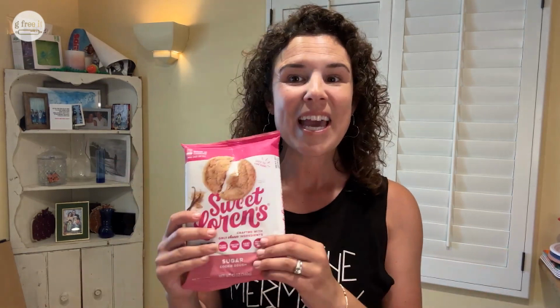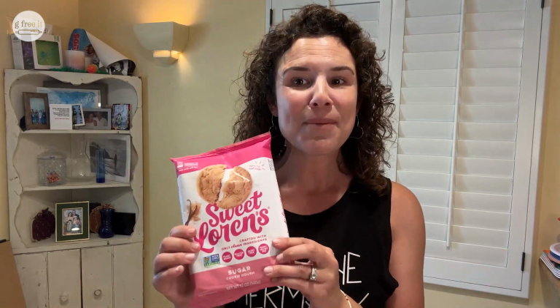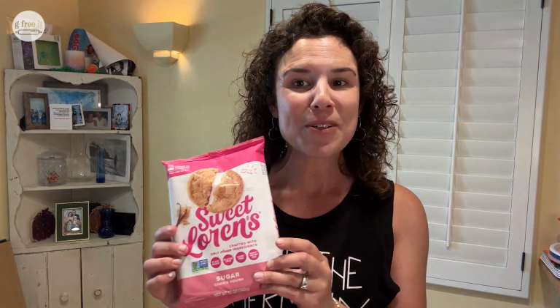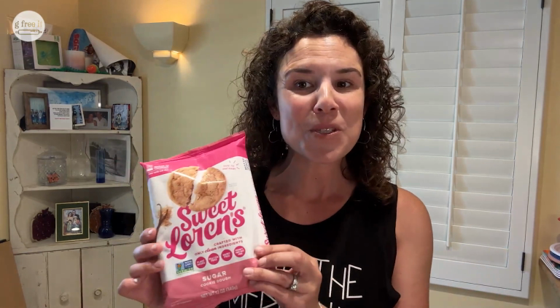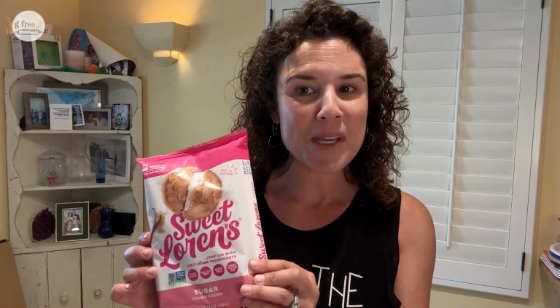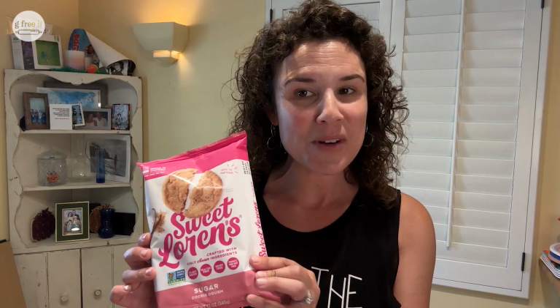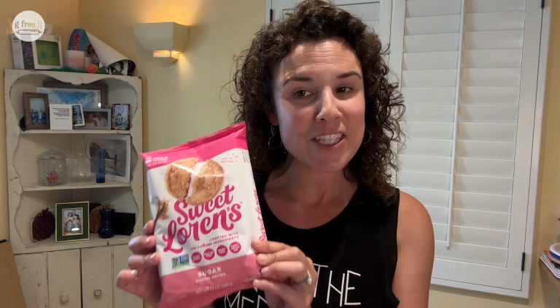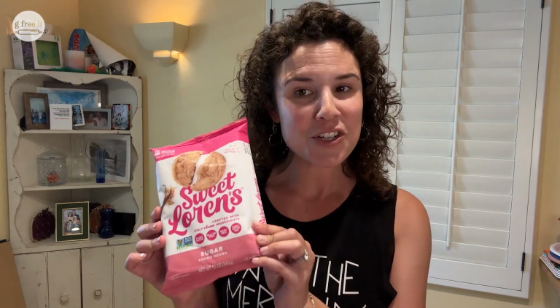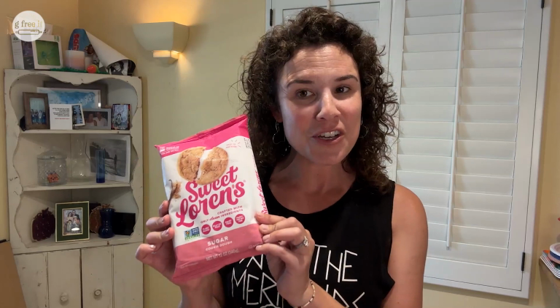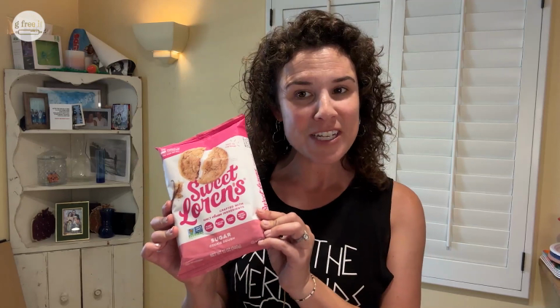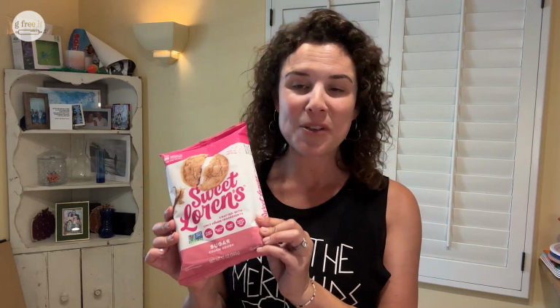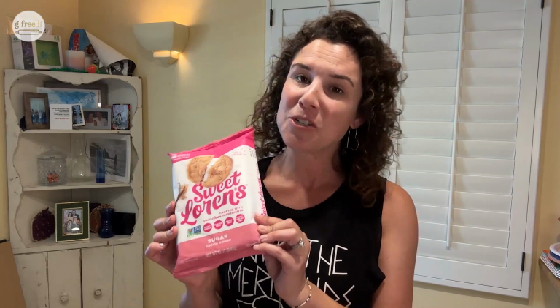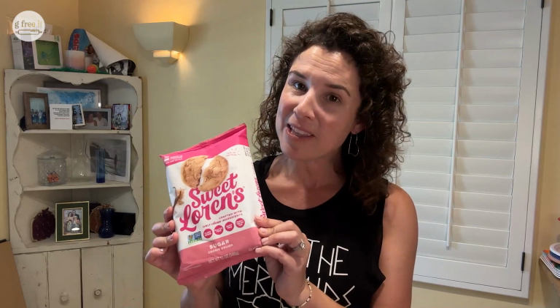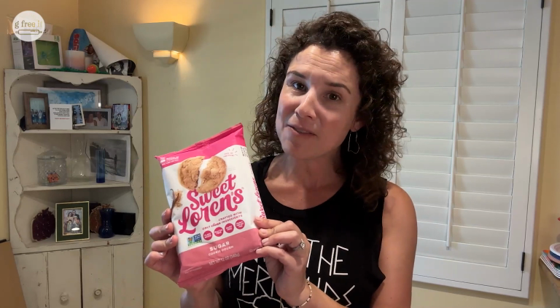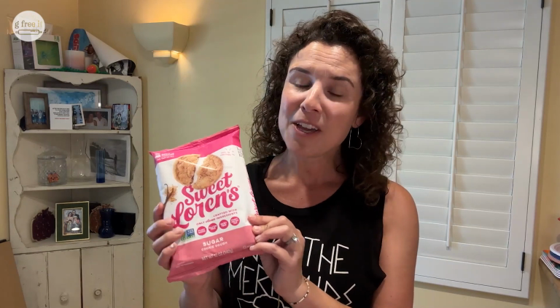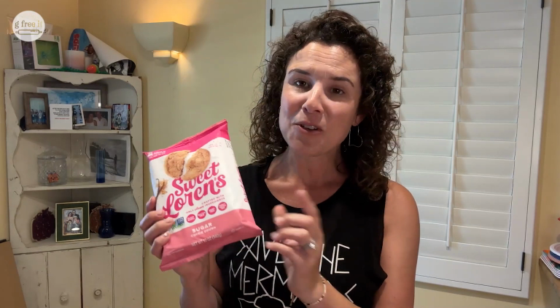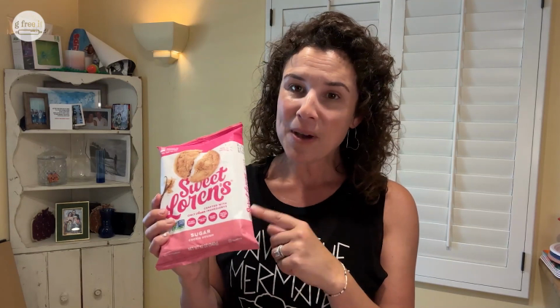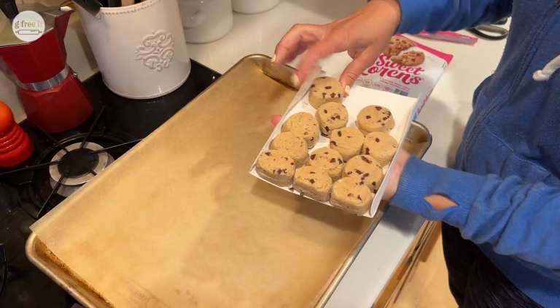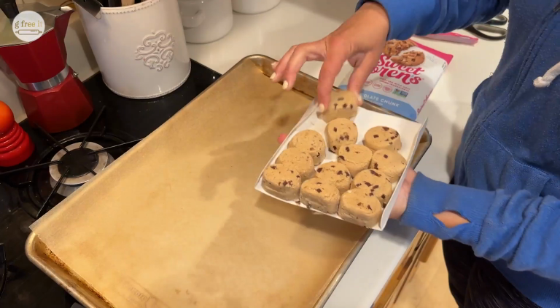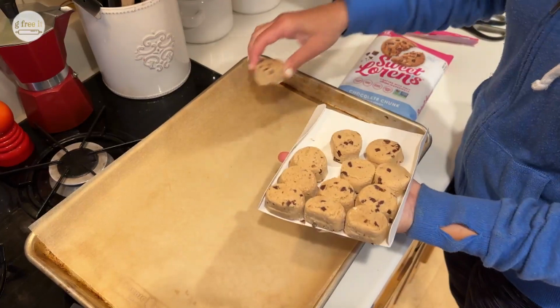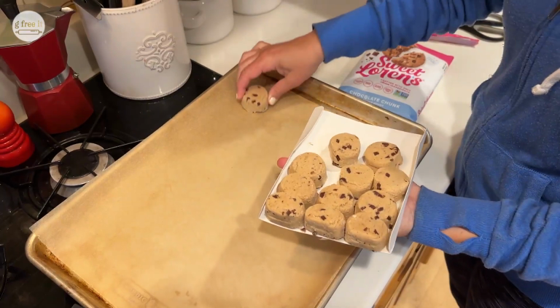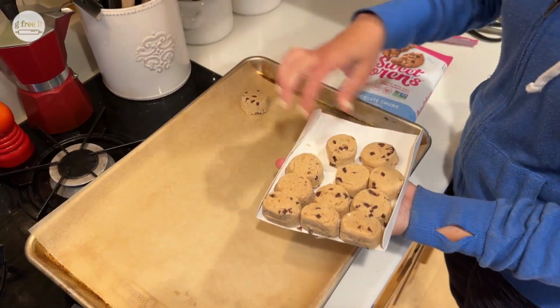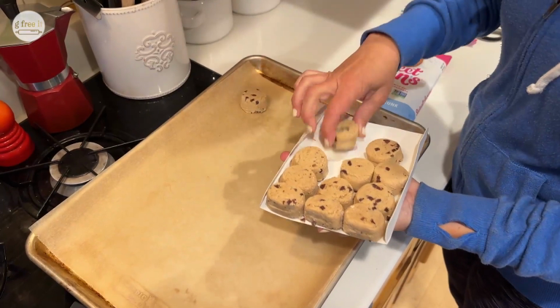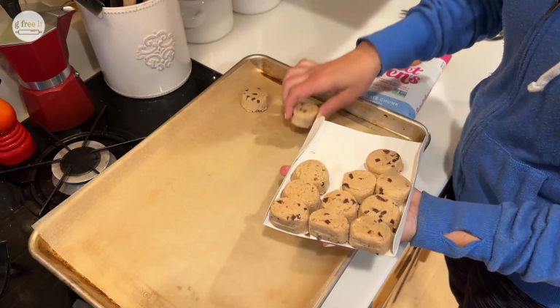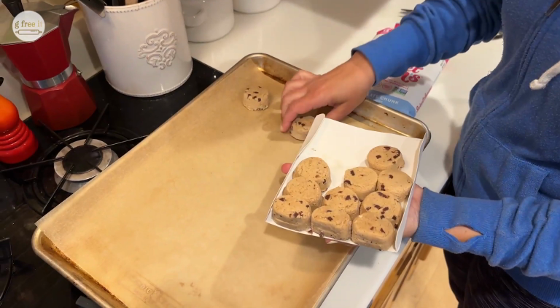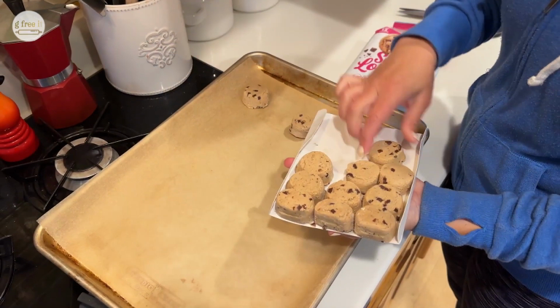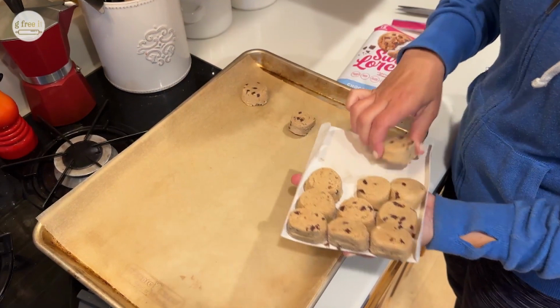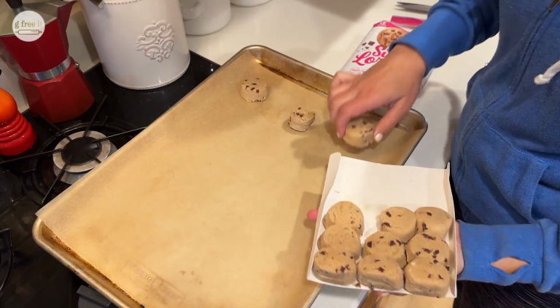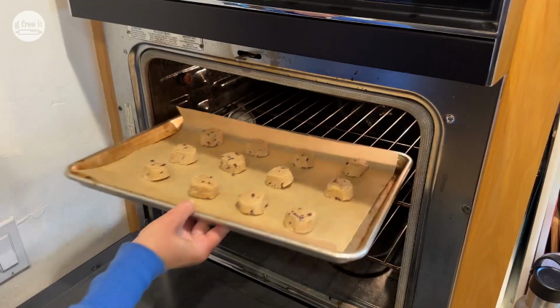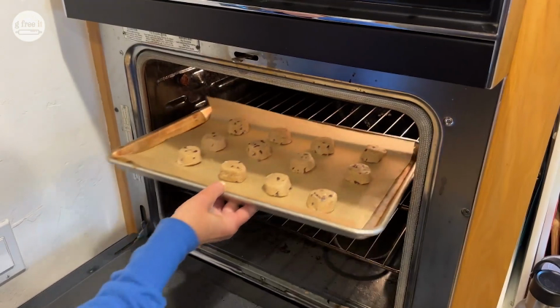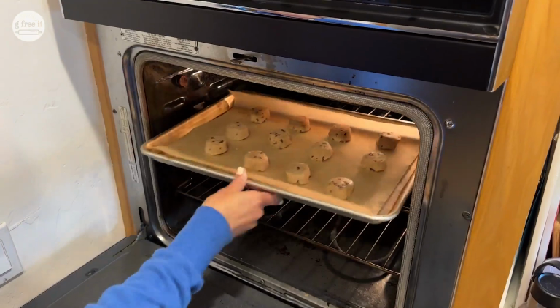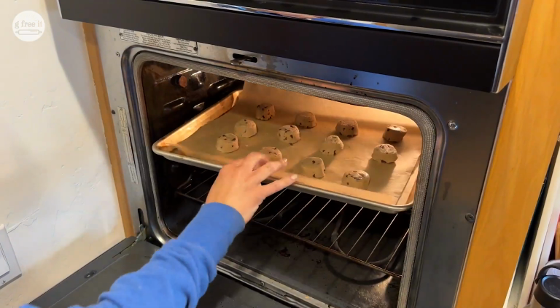I'm going to use Sweet Lauren's Sugar Cookie Dough, which you know I love. So go buy these at the grocery store. They're take and break — so easy, and you just put them in the oven.